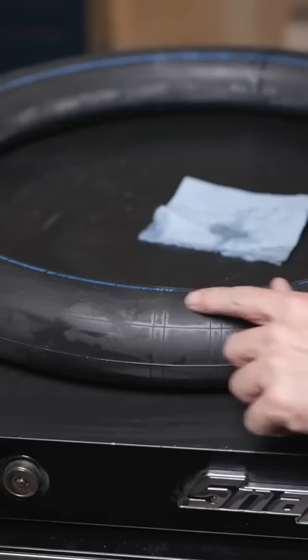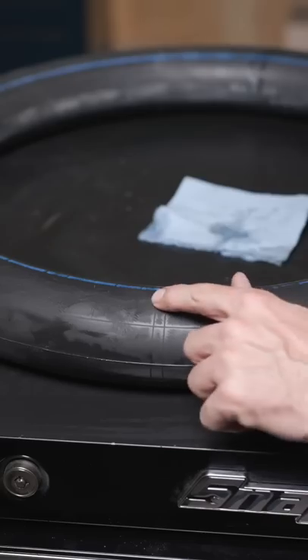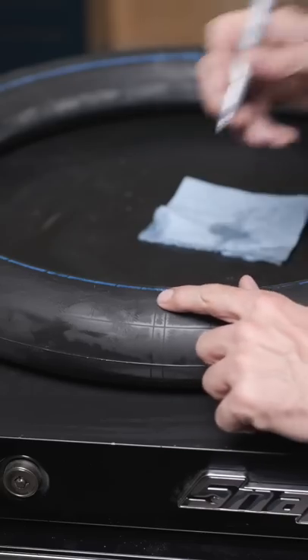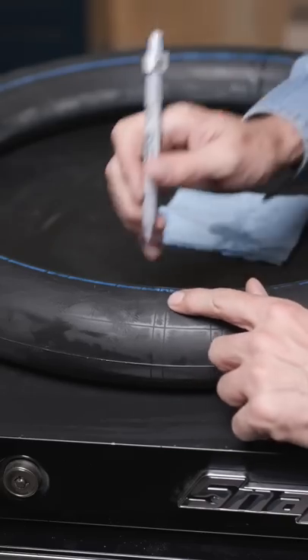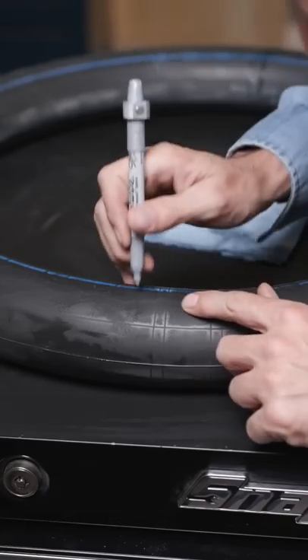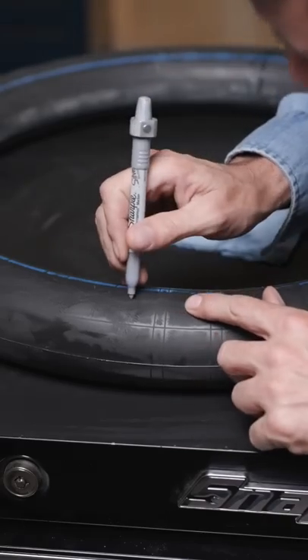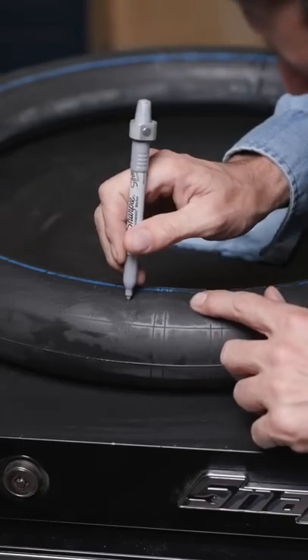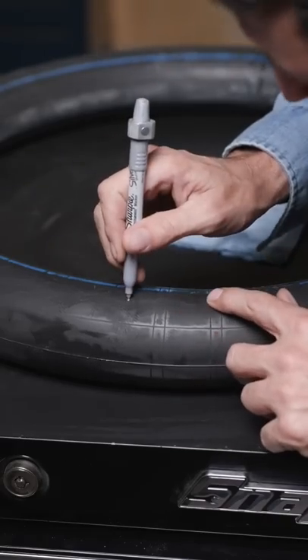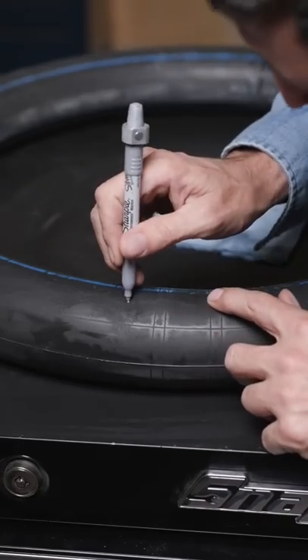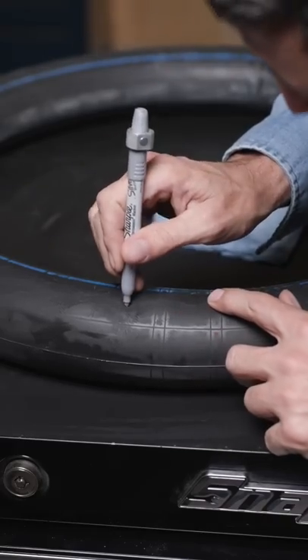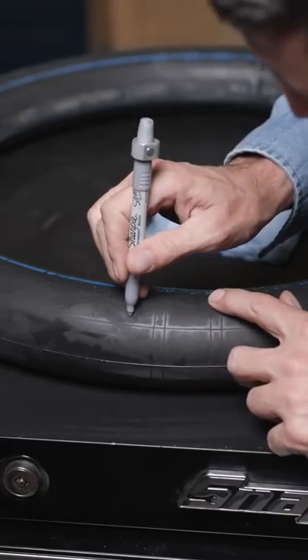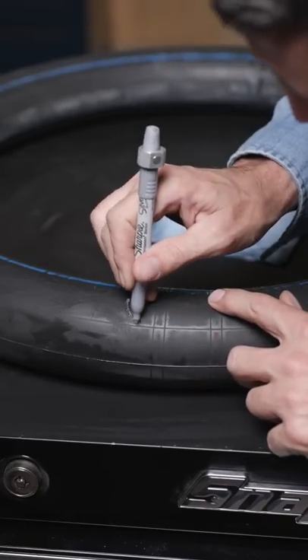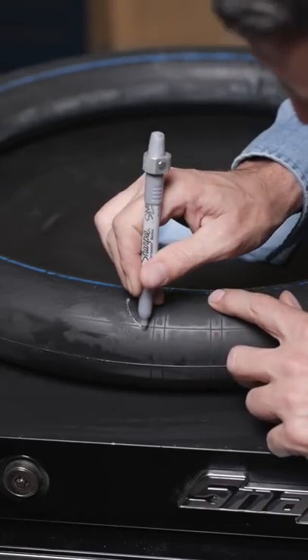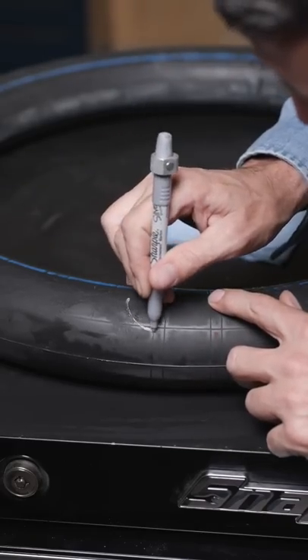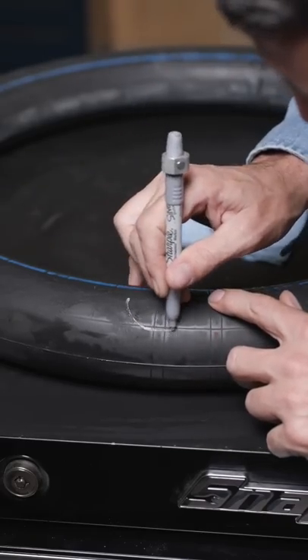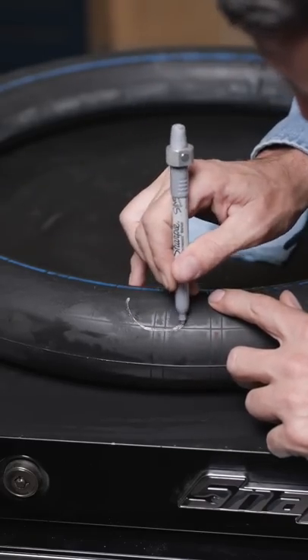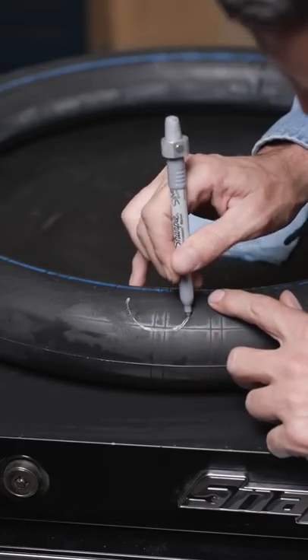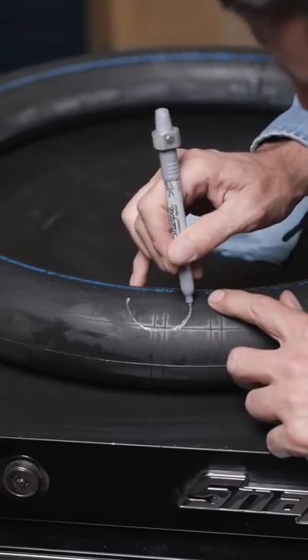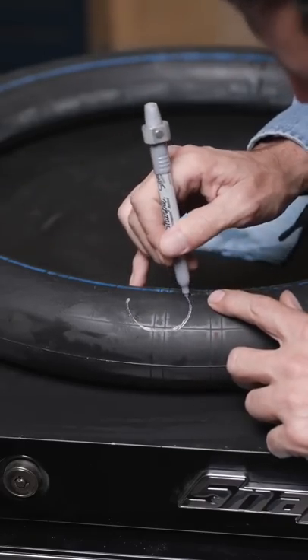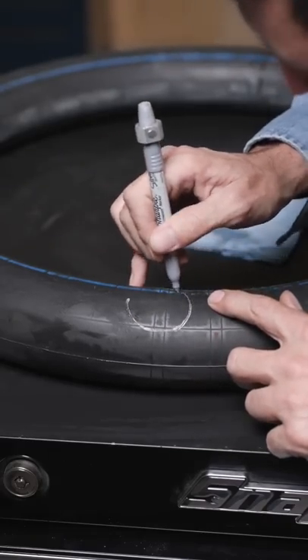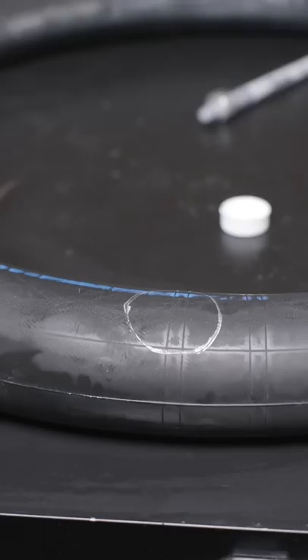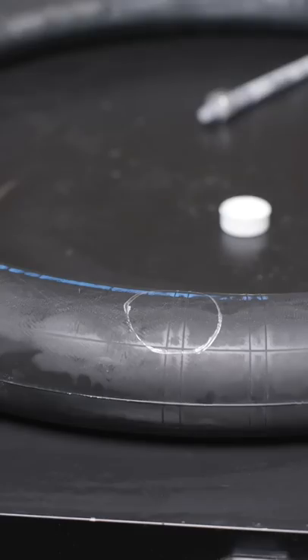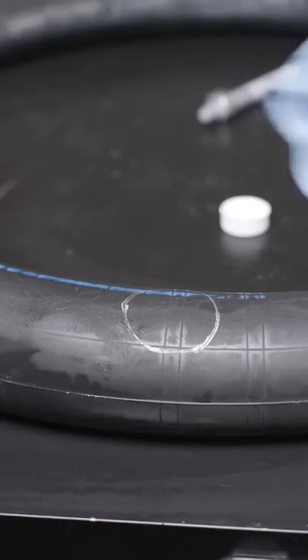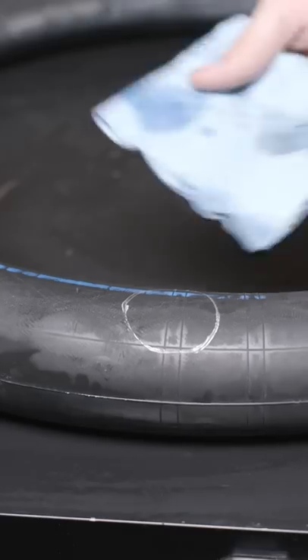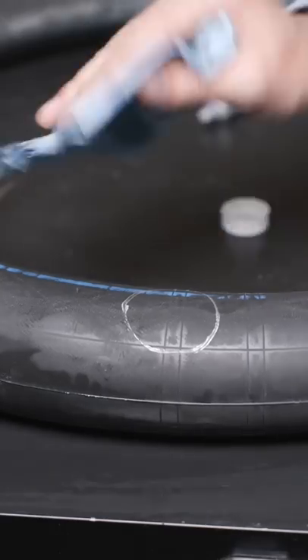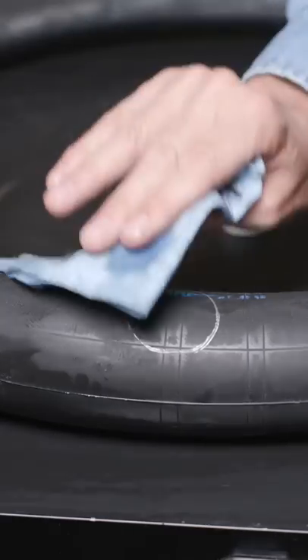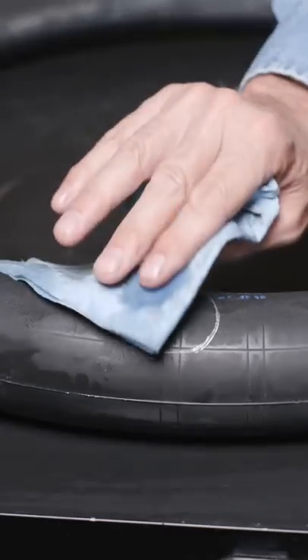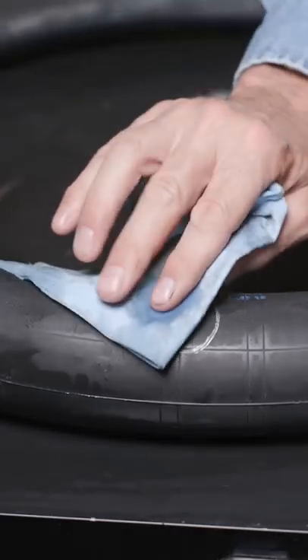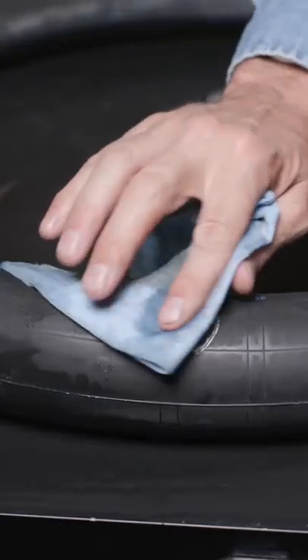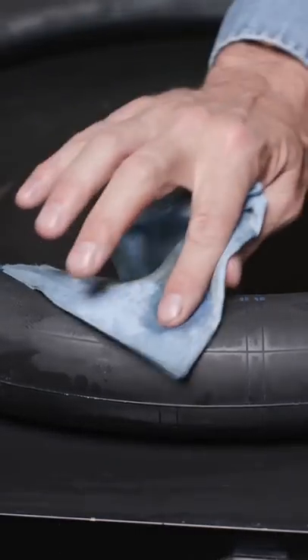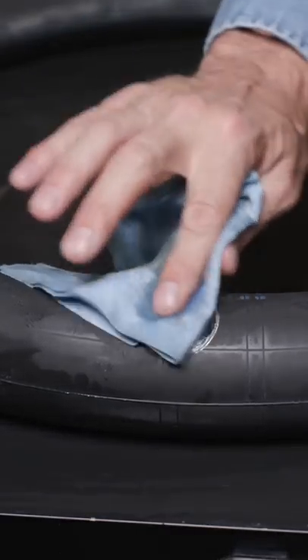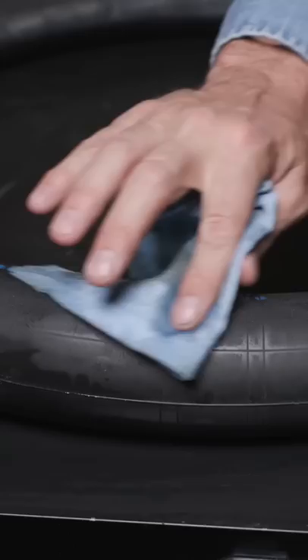Once you find the hole, take a silver Sharpie and draw a large circle around it. Clean around the hole with isopropyl alcohol.